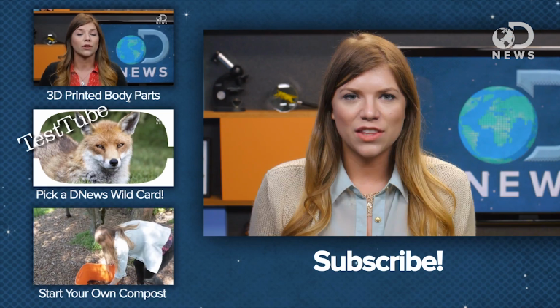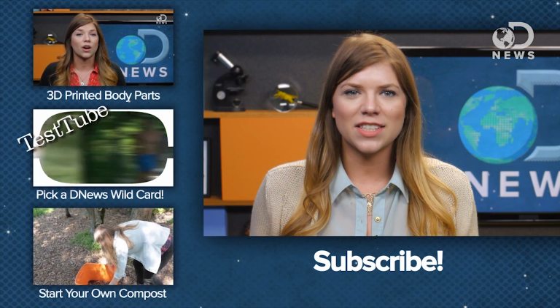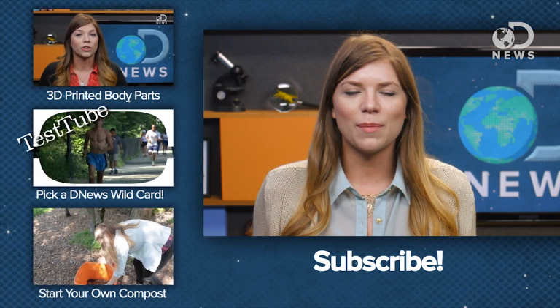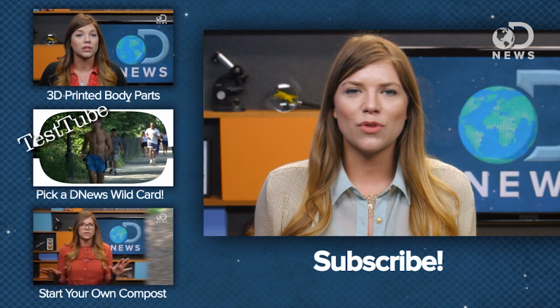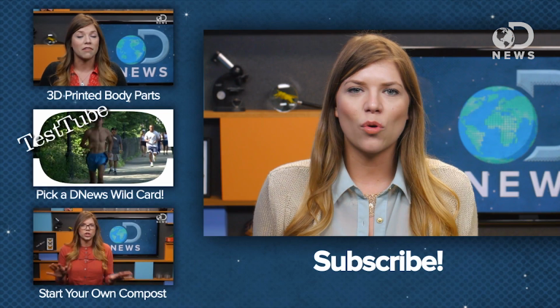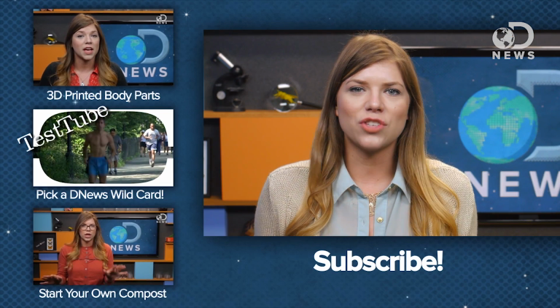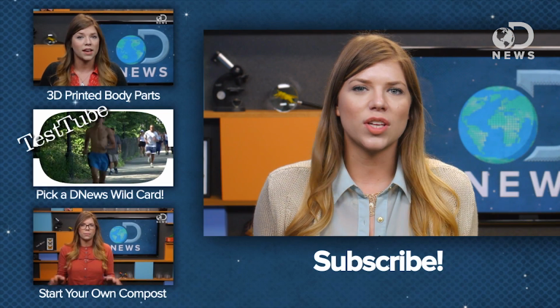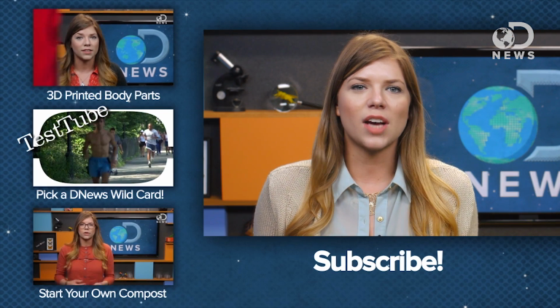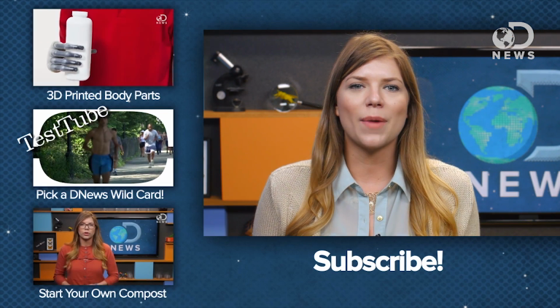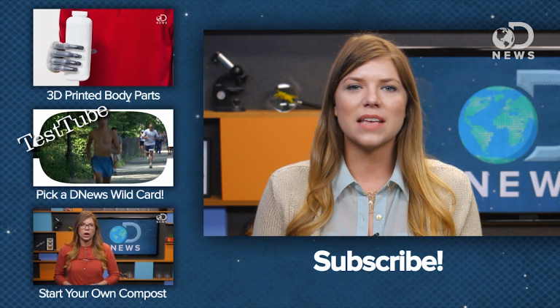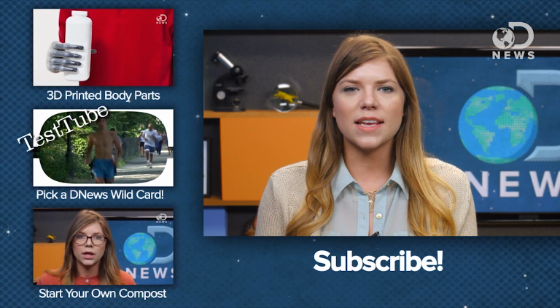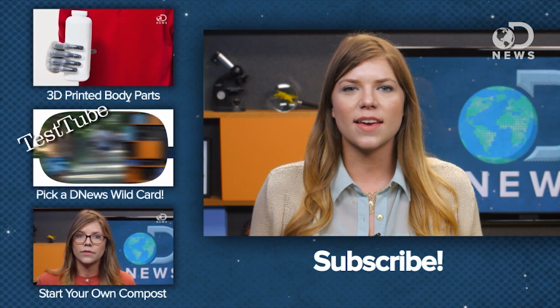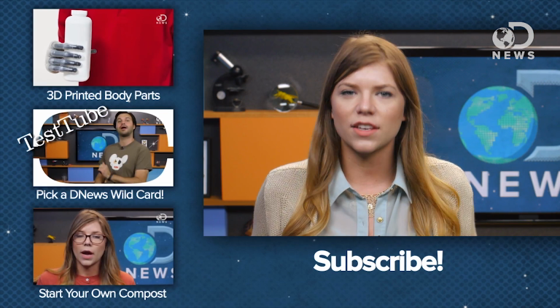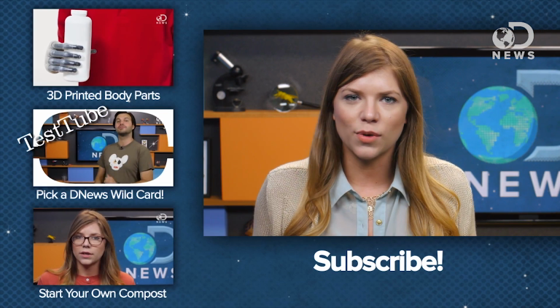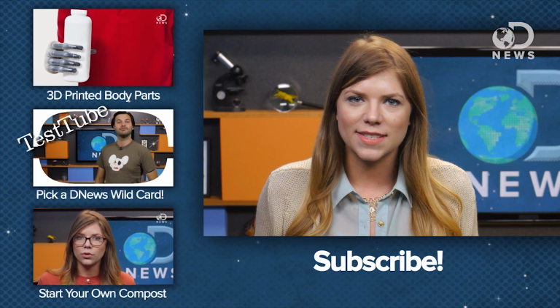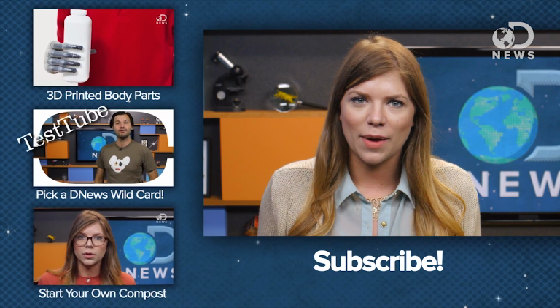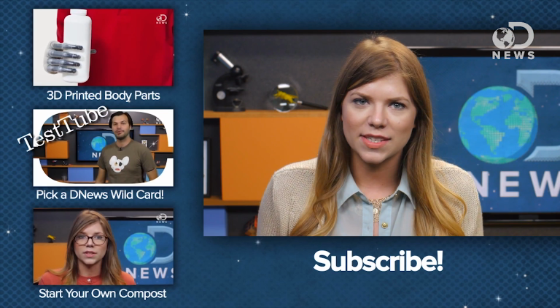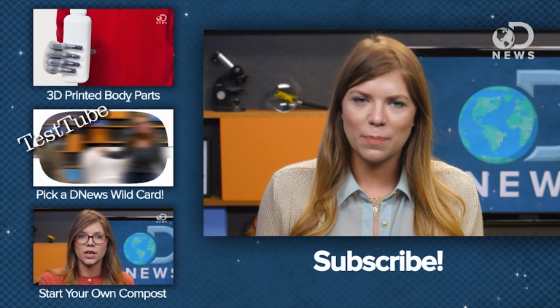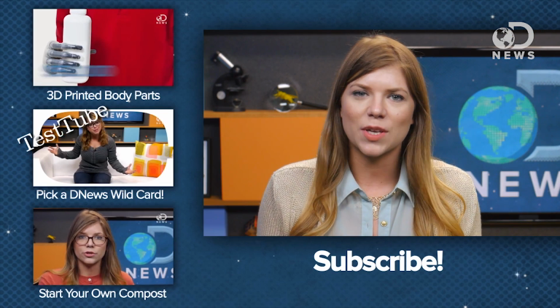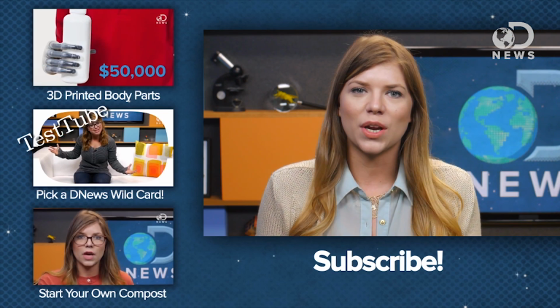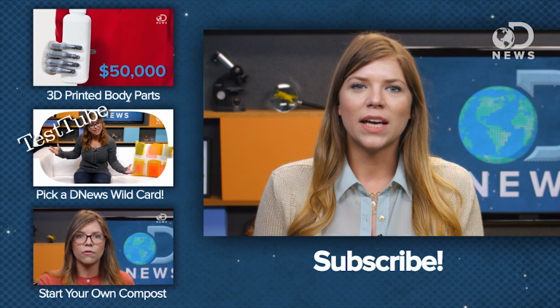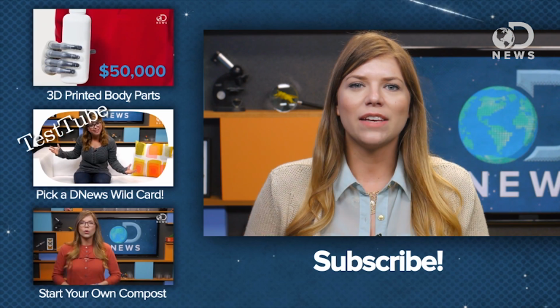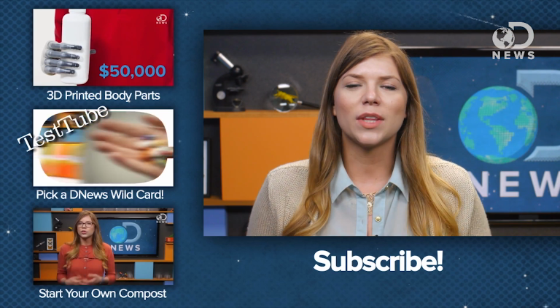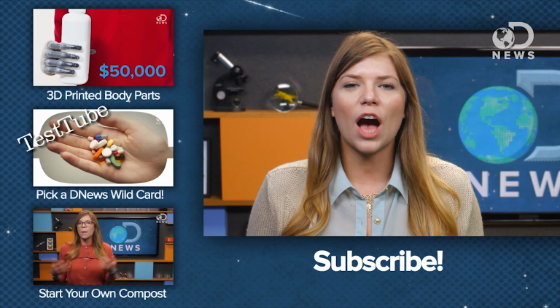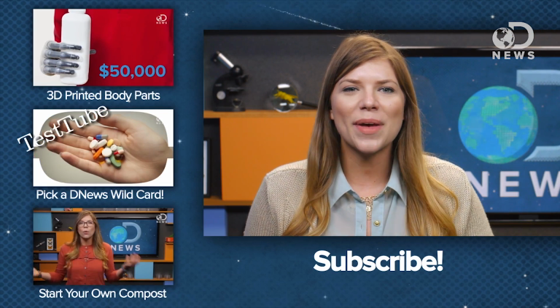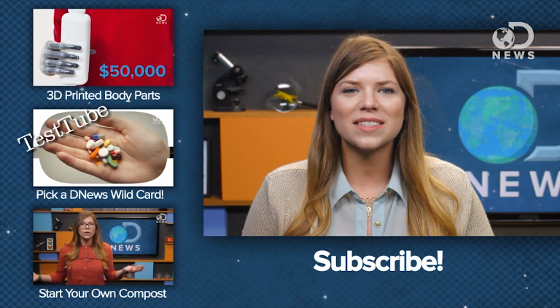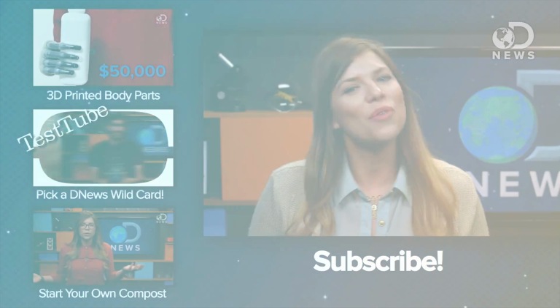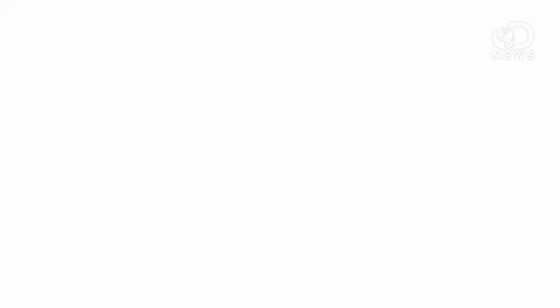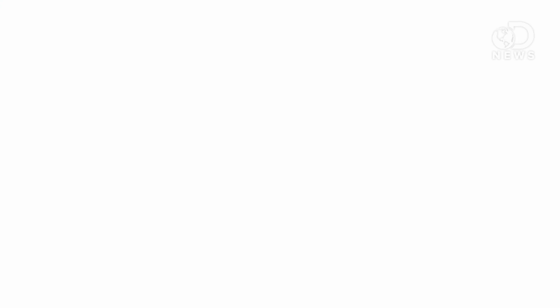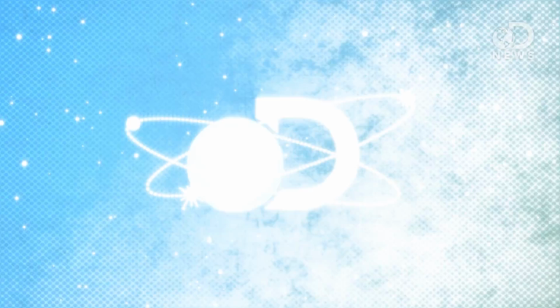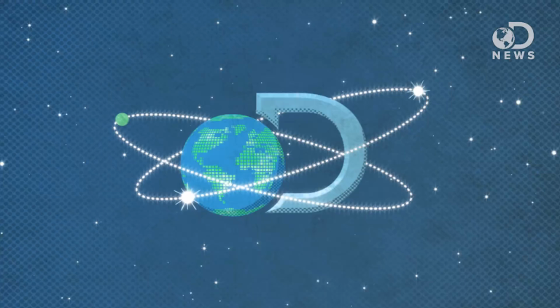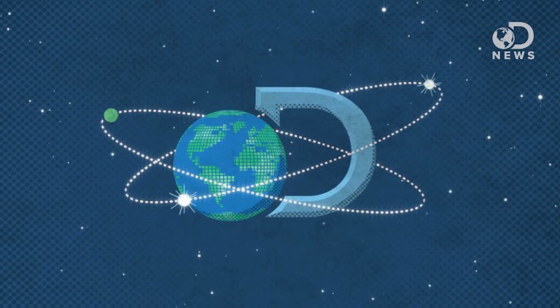In the meantime, if you have questions, comments, or anything you want to say about this episode, leave them in the comments. Thanks for watching.